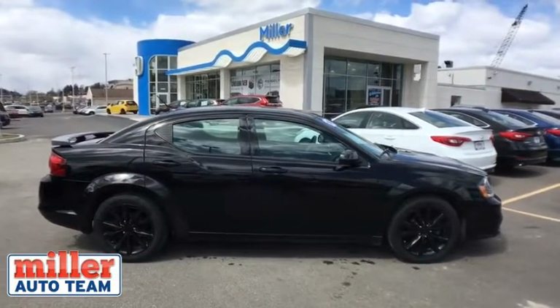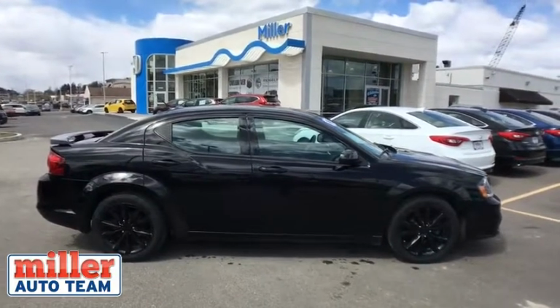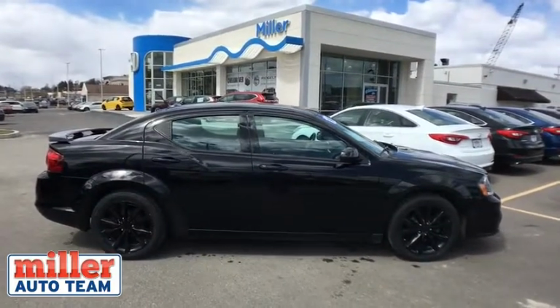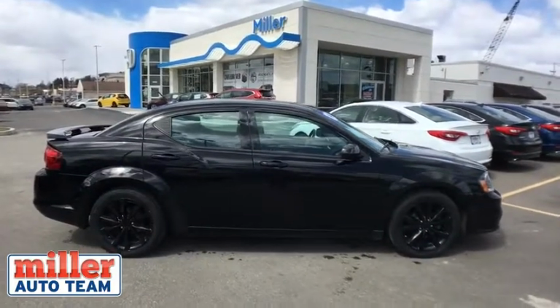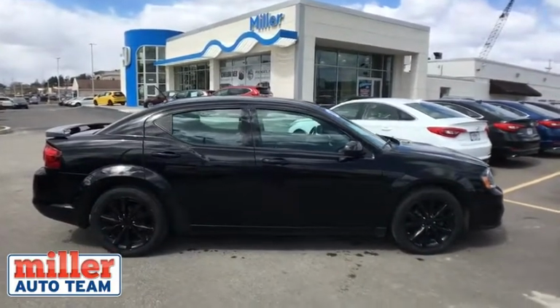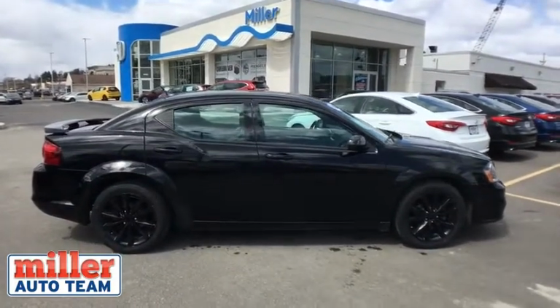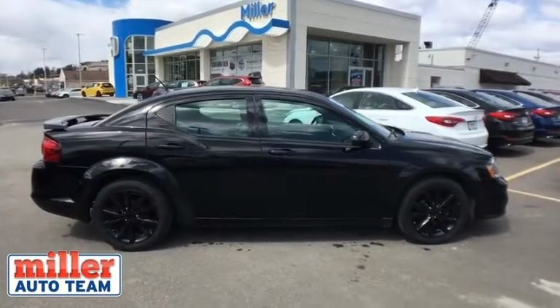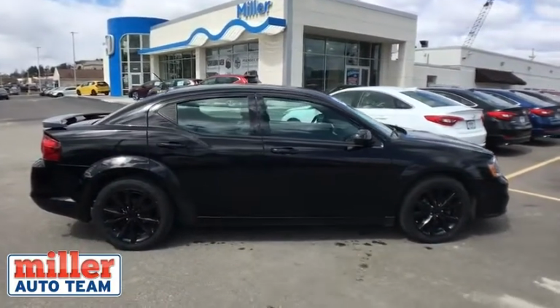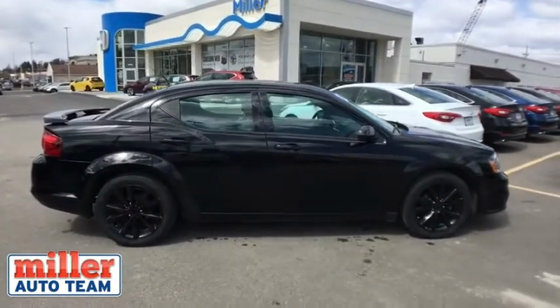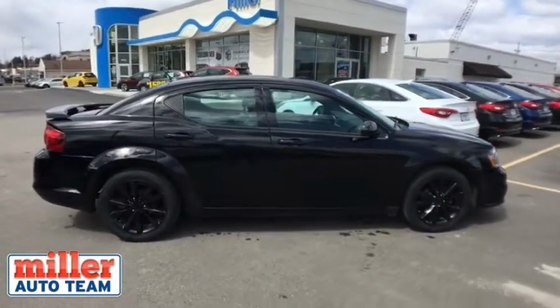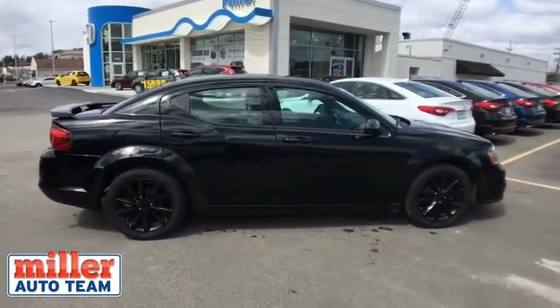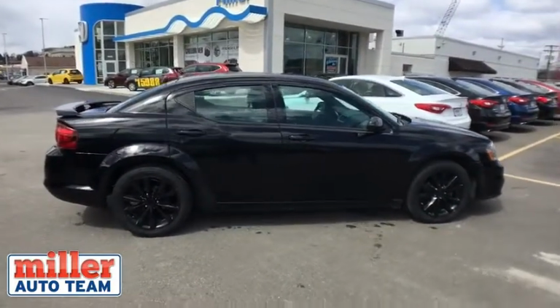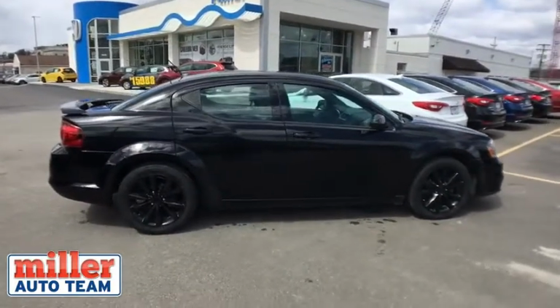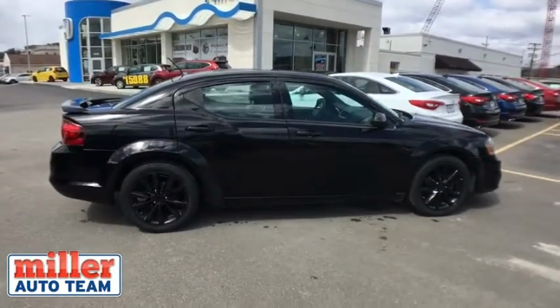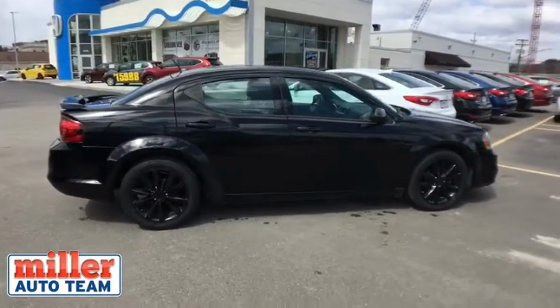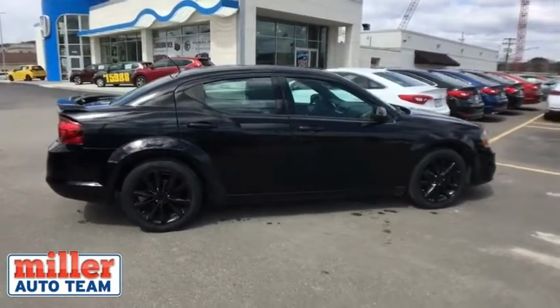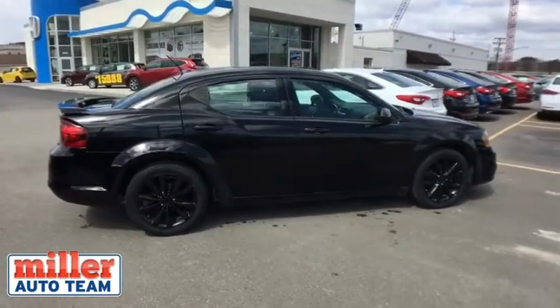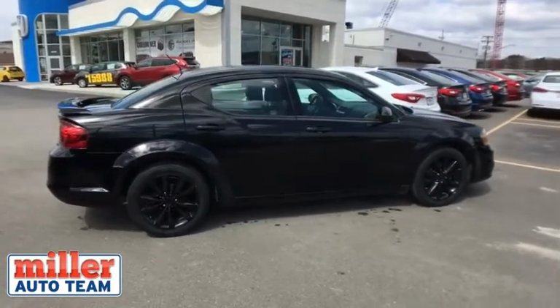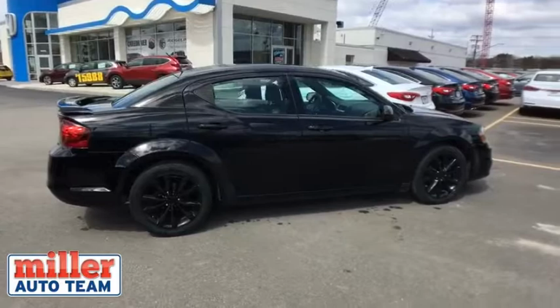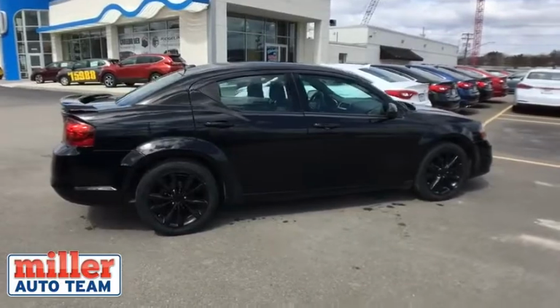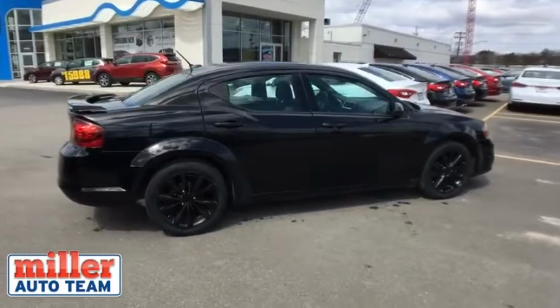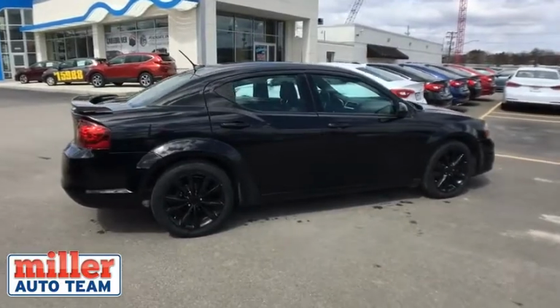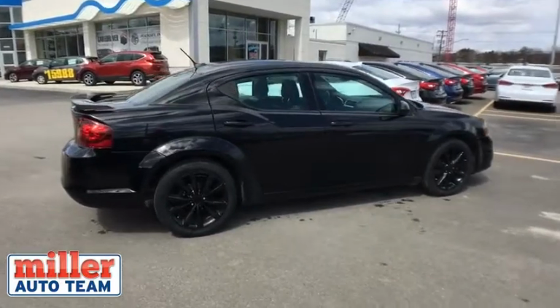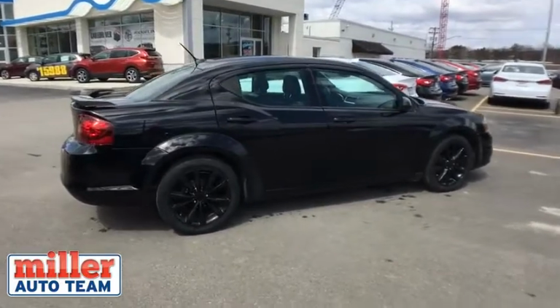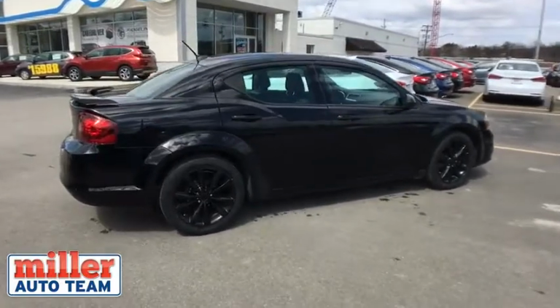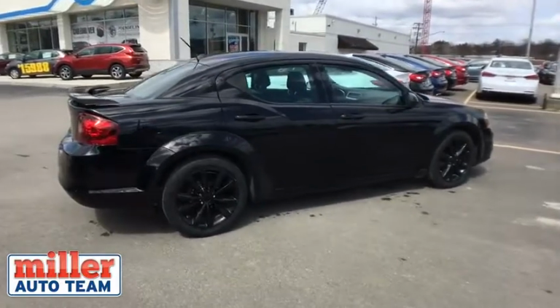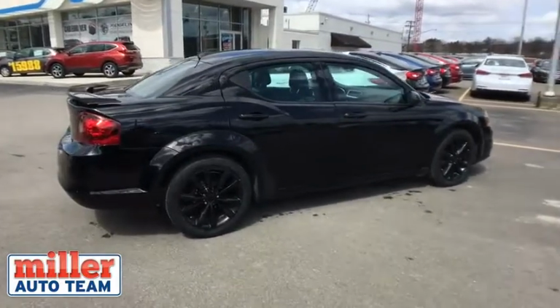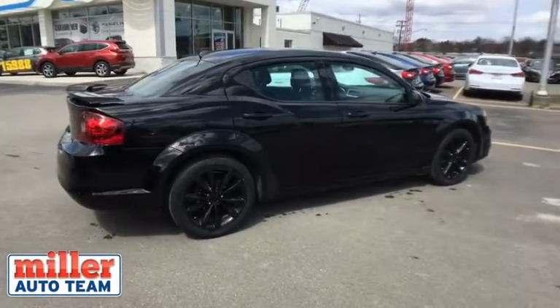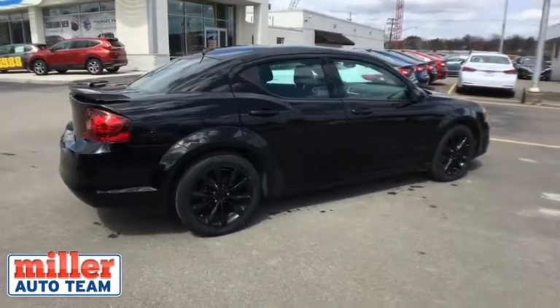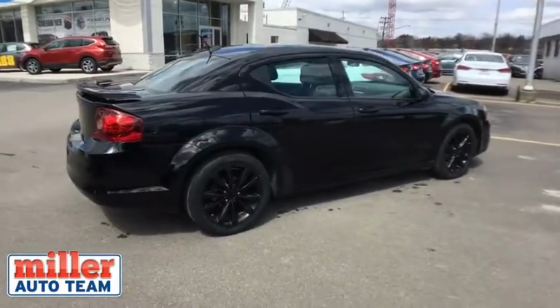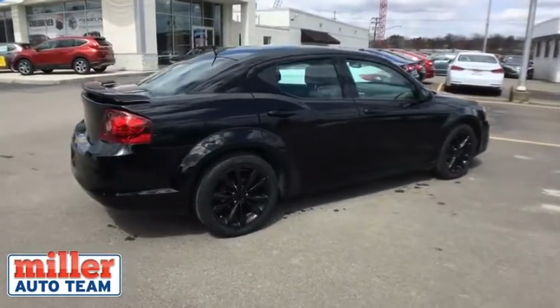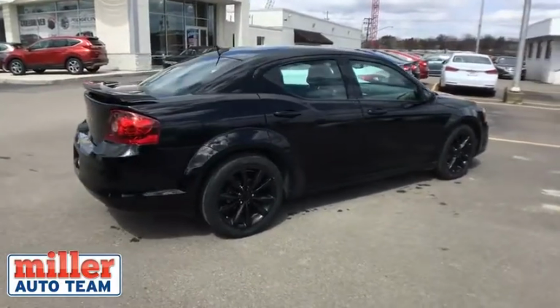This vehicle has less than 80,000 miles. Here are some of this vehicle's great options: heated seats,